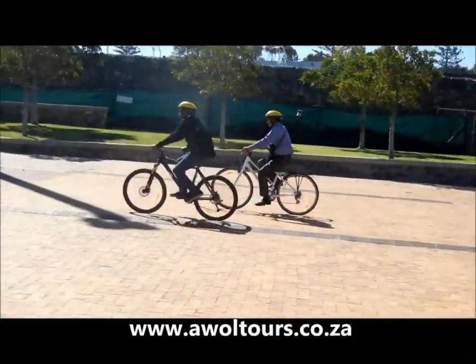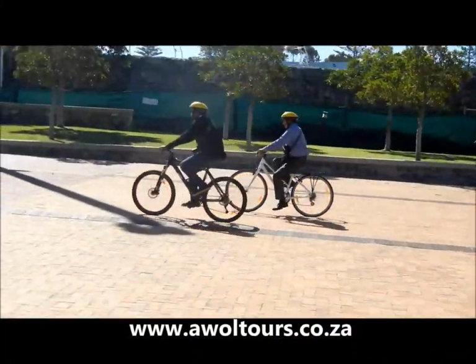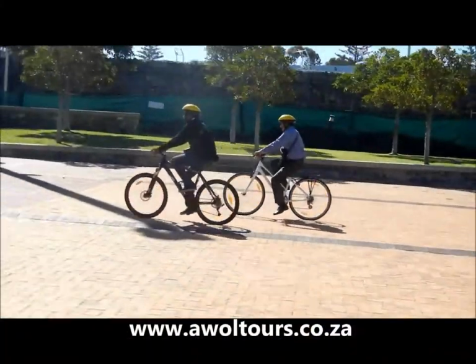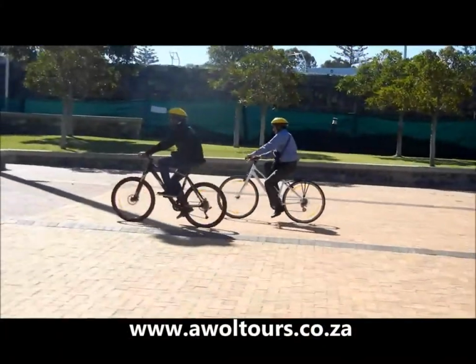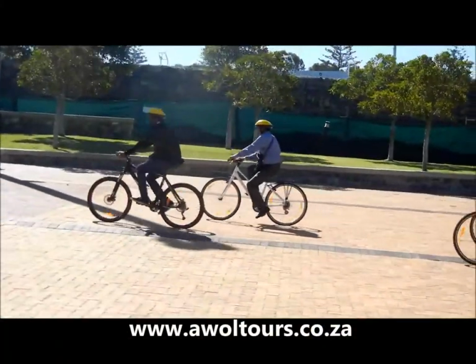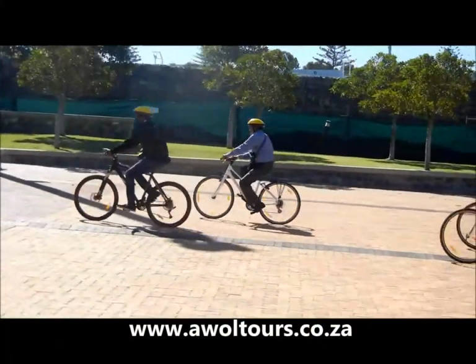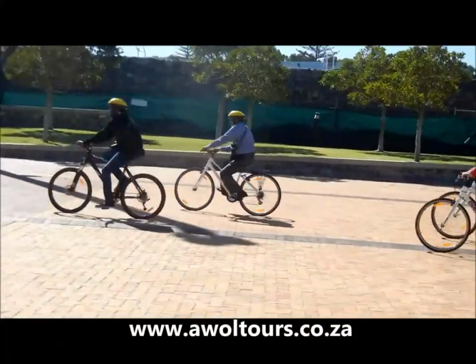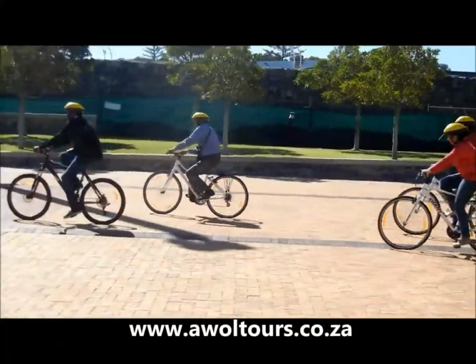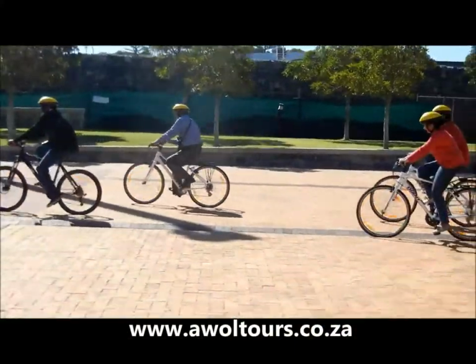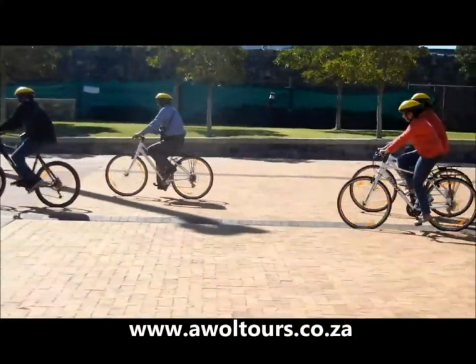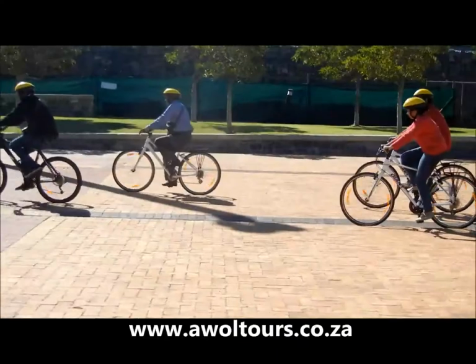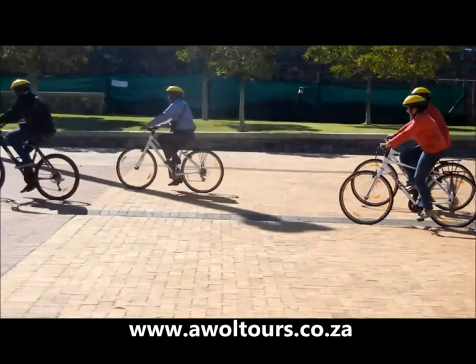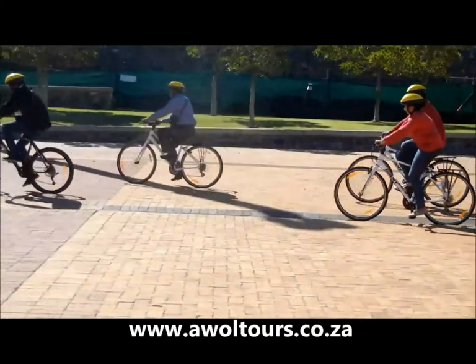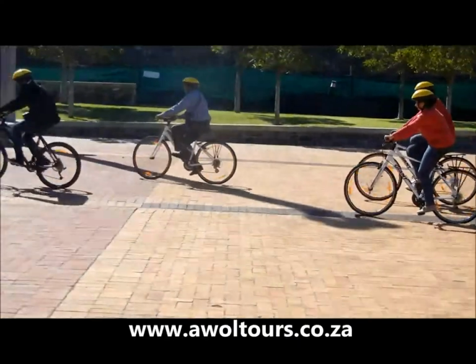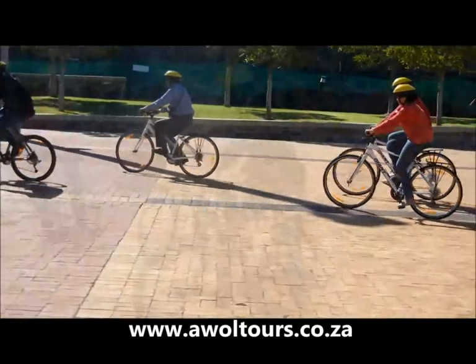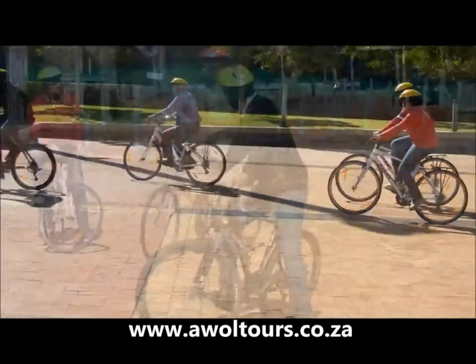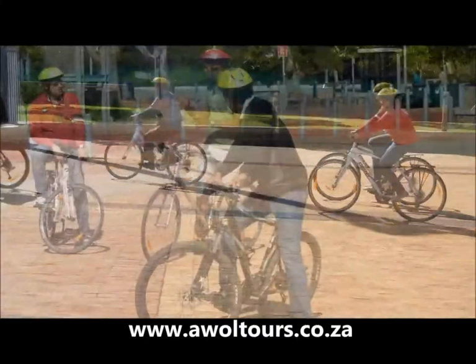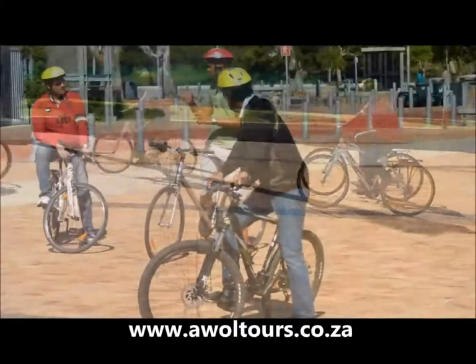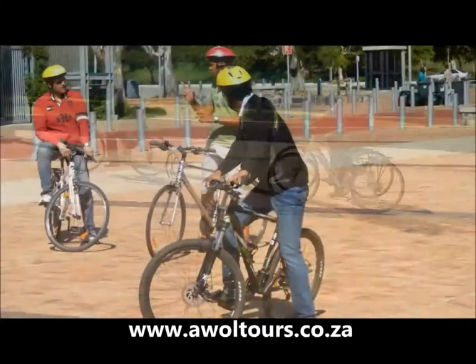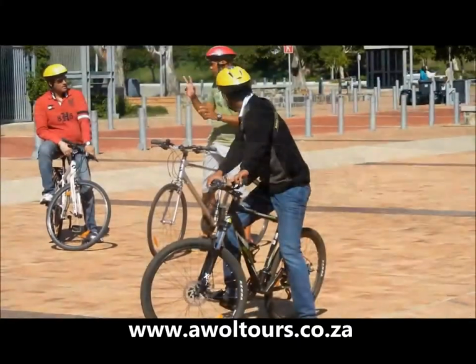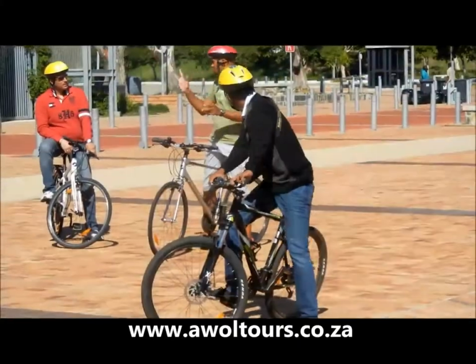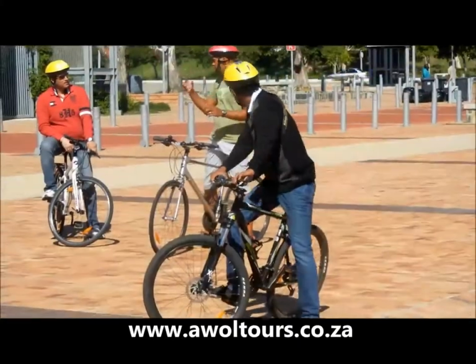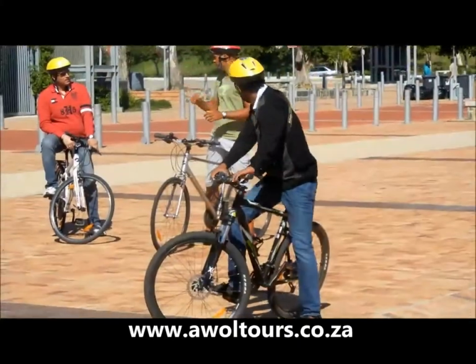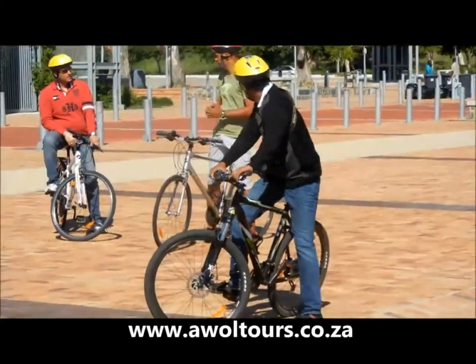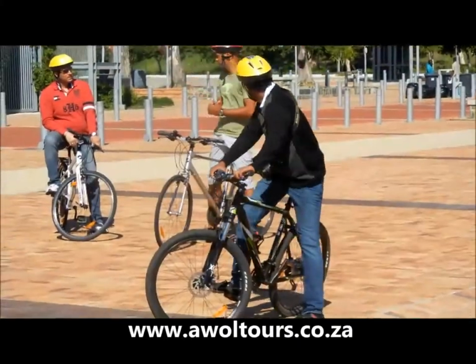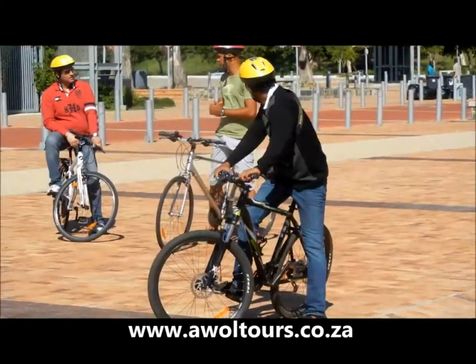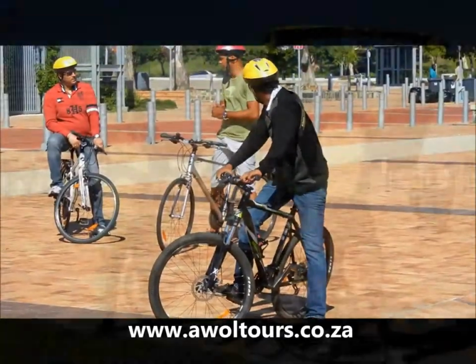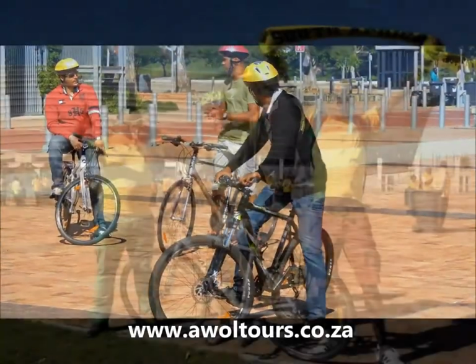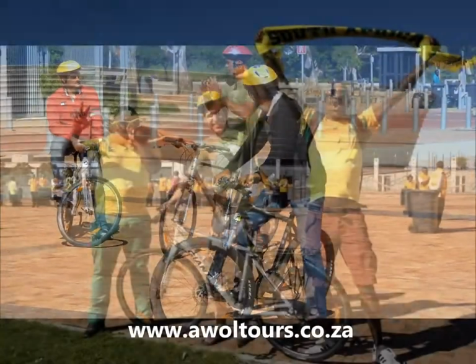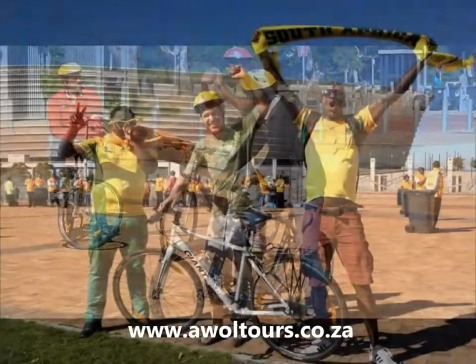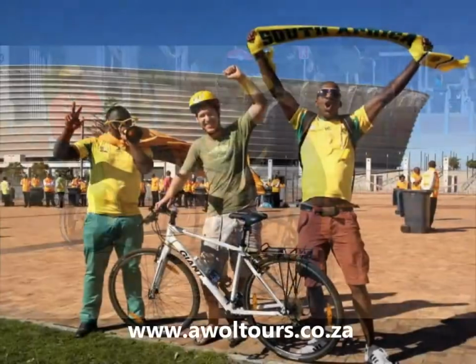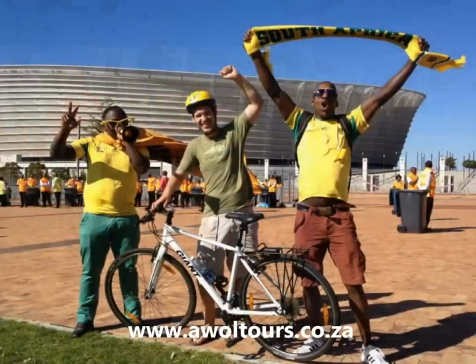We then visit the newly built Green Point Stadium, which co-hosted the 2010 FIFA World Cup.